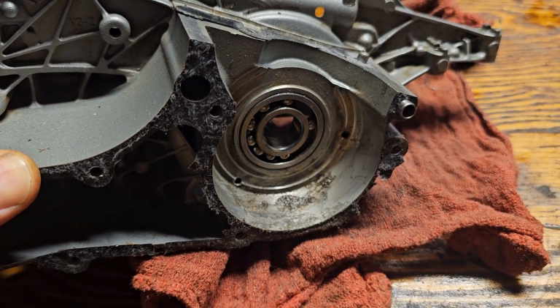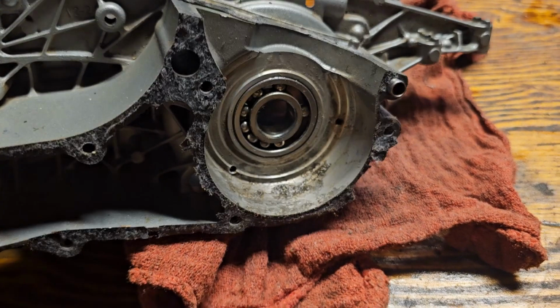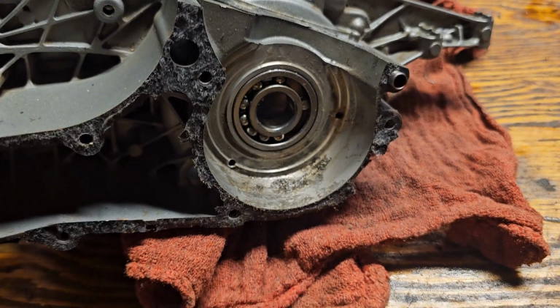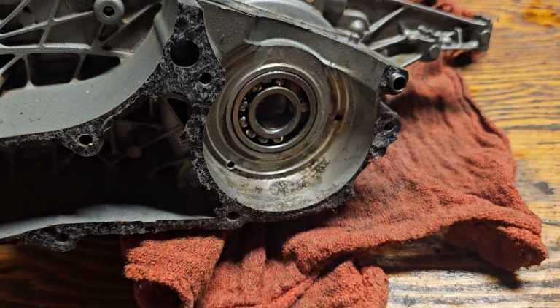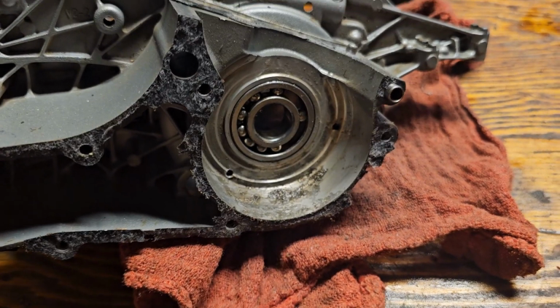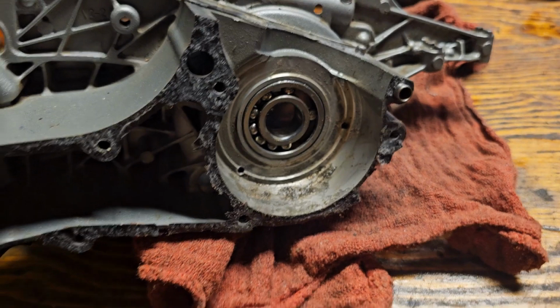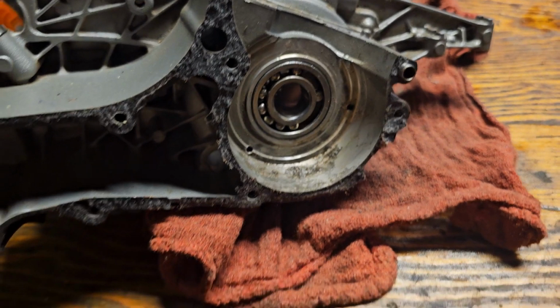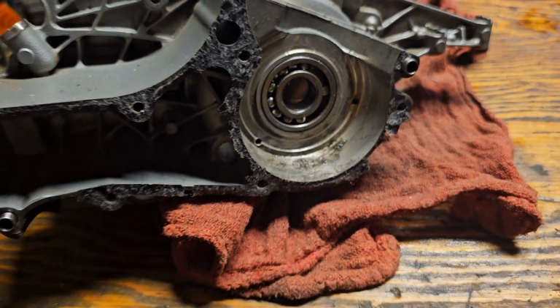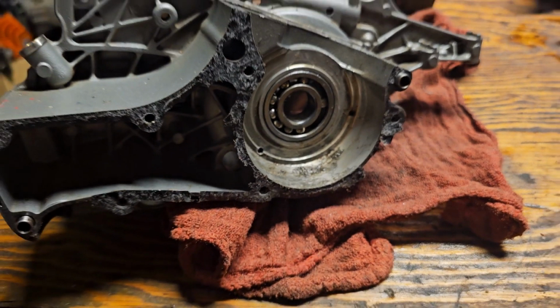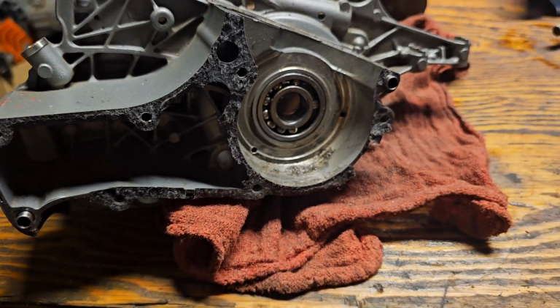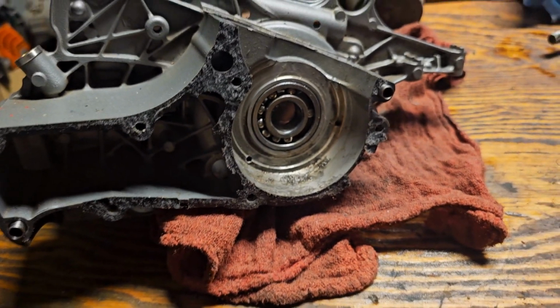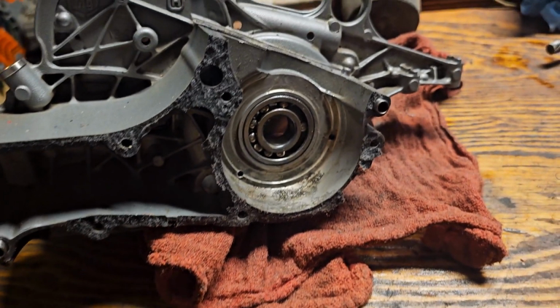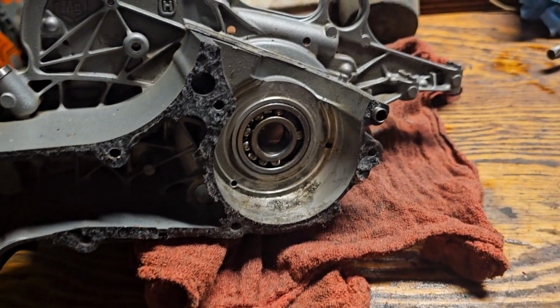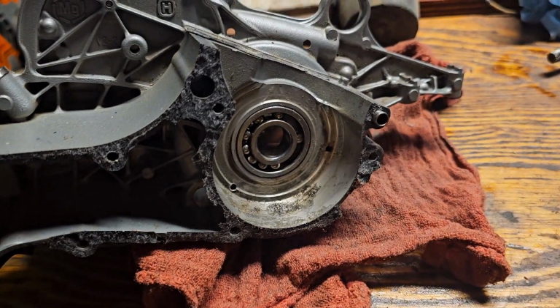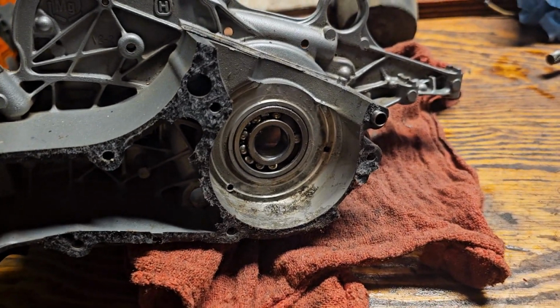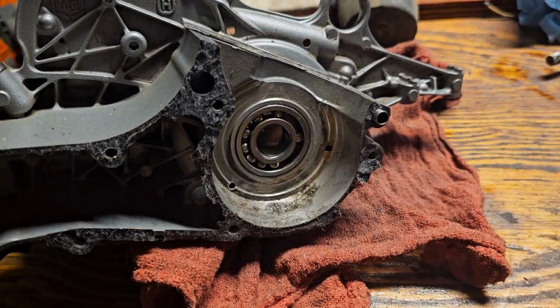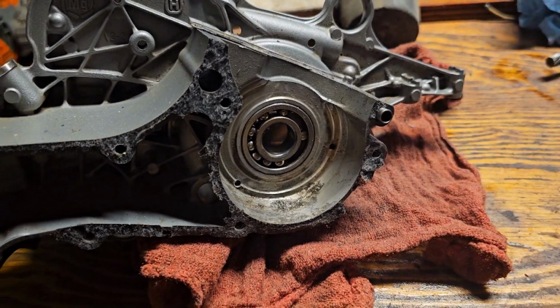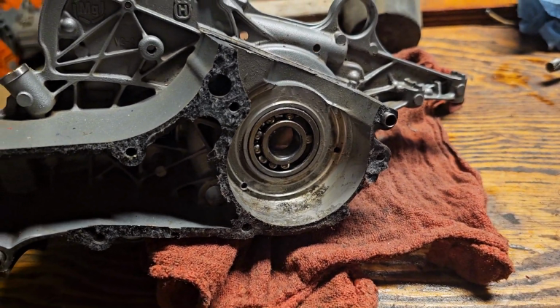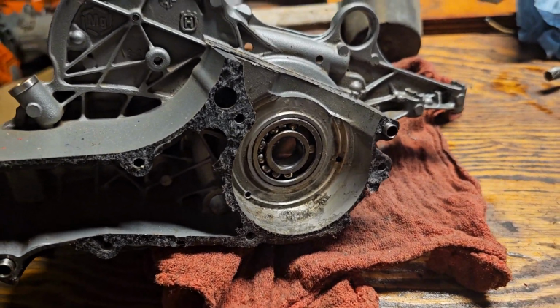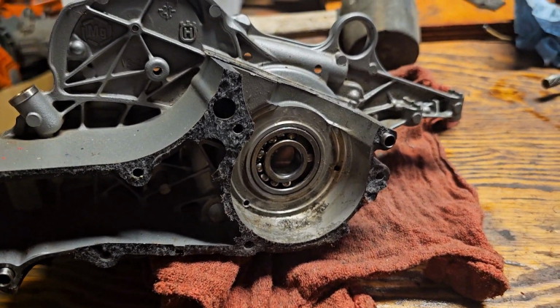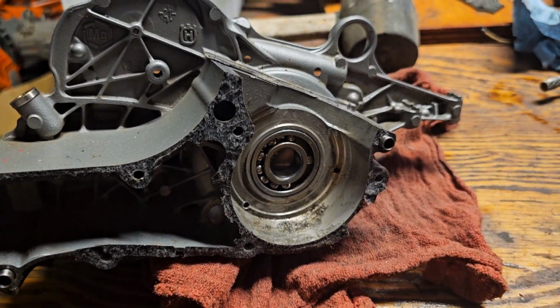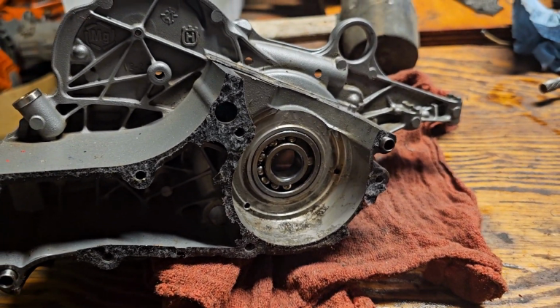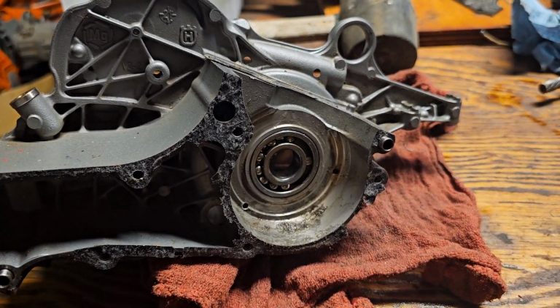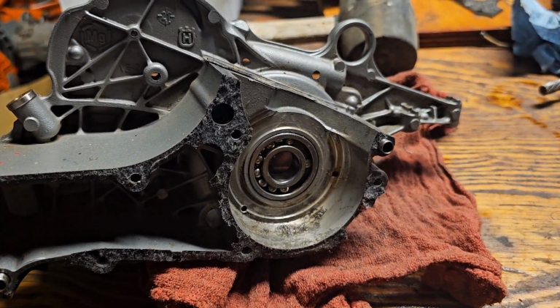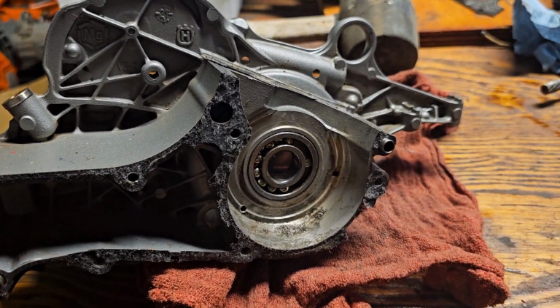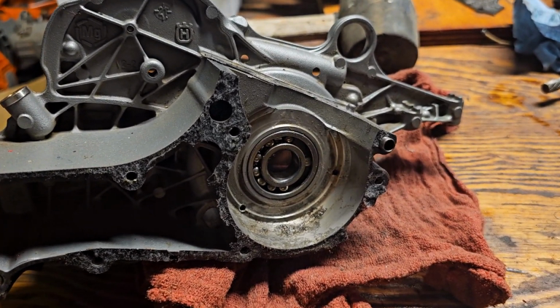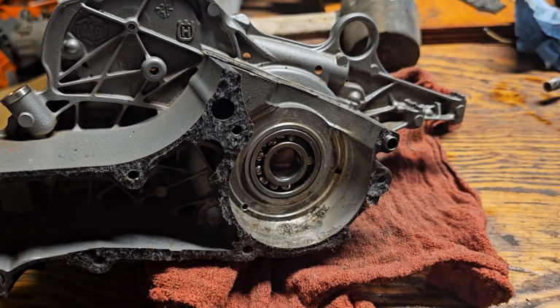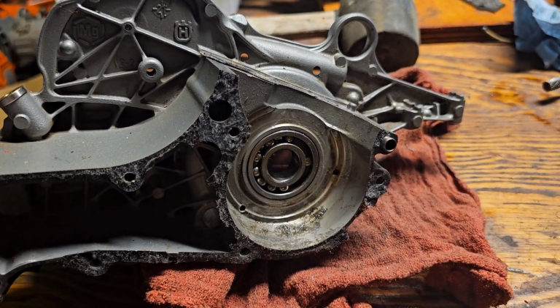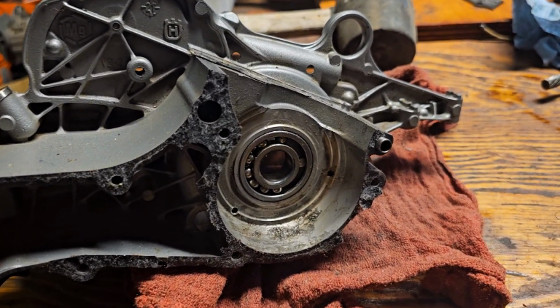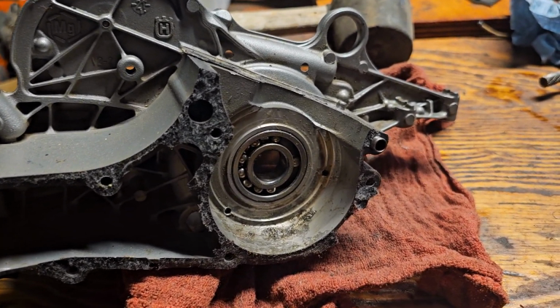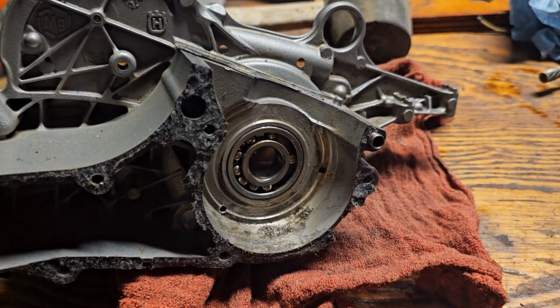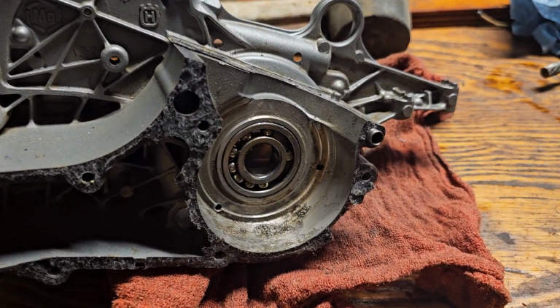I don't have the cylinder from this saw, I don't know what it looks like, but I suspect it doesn't look pretty.